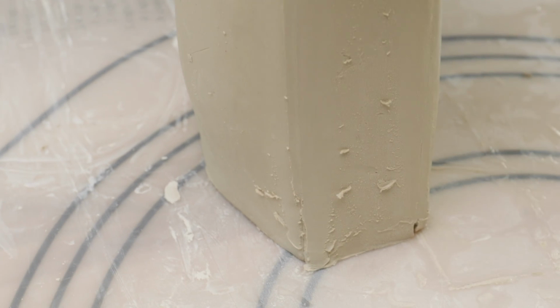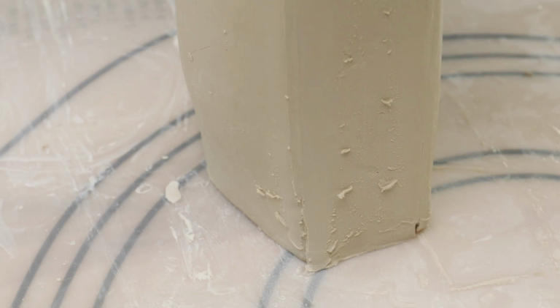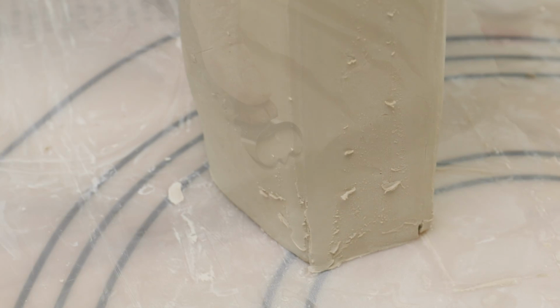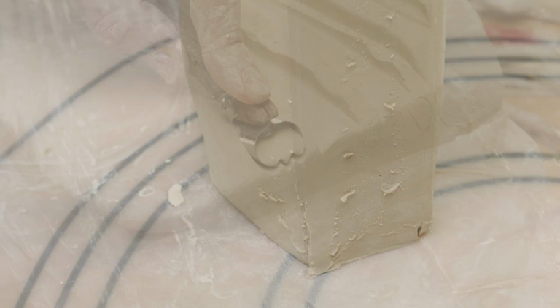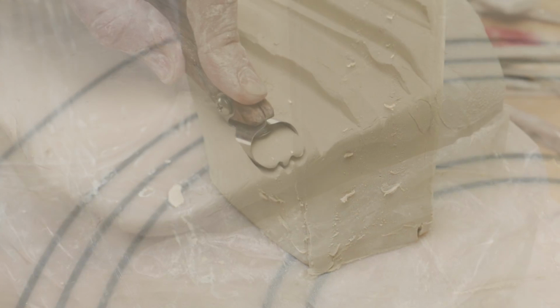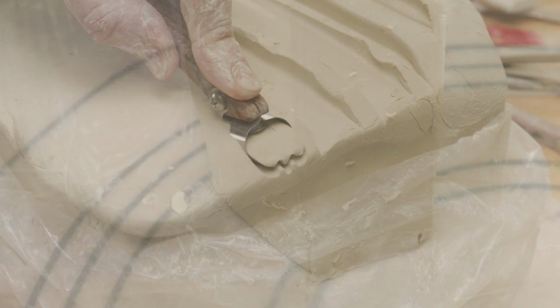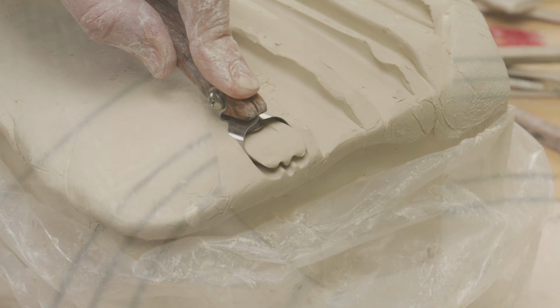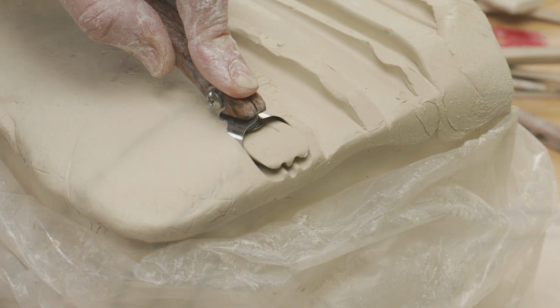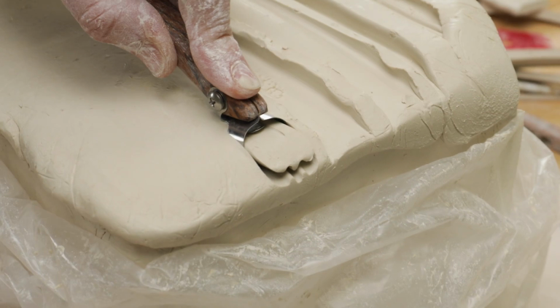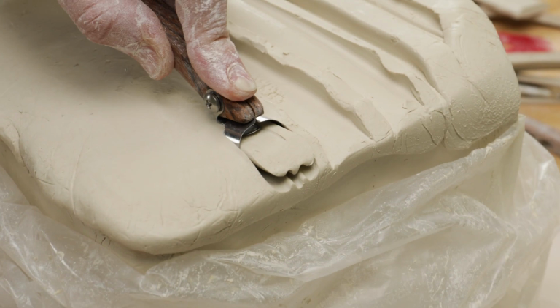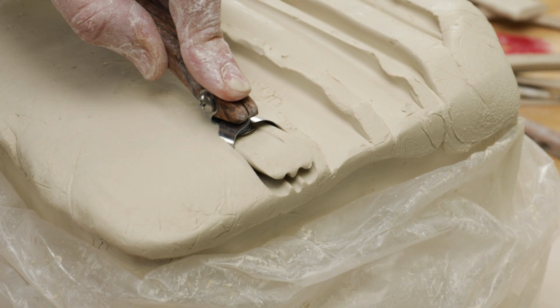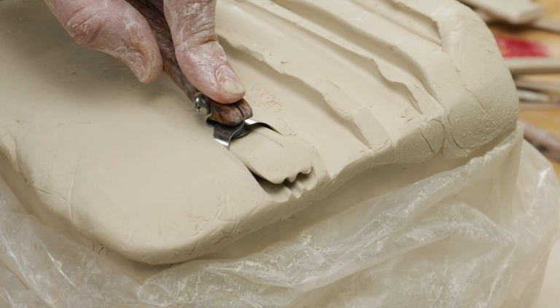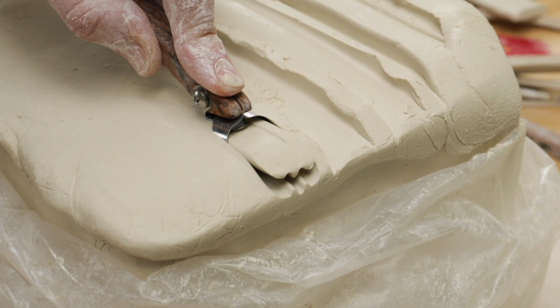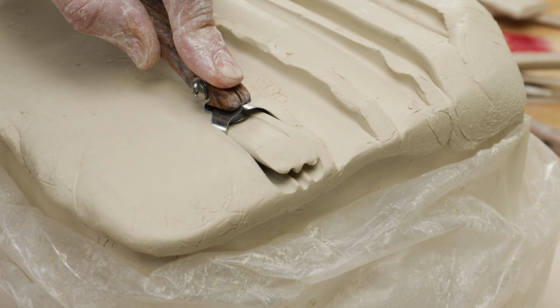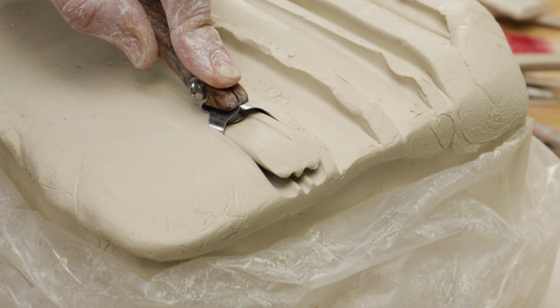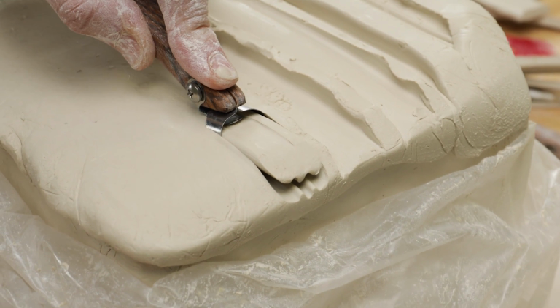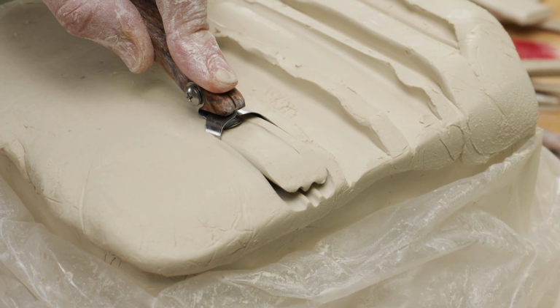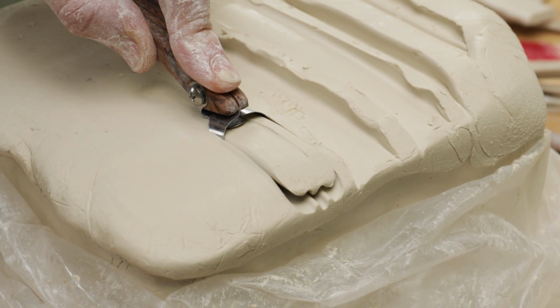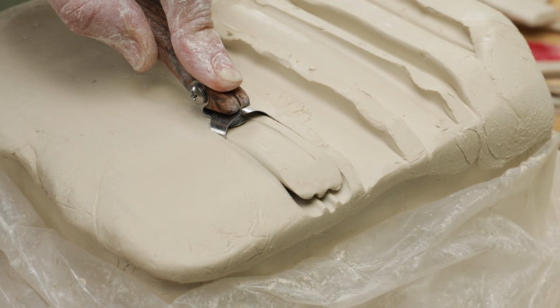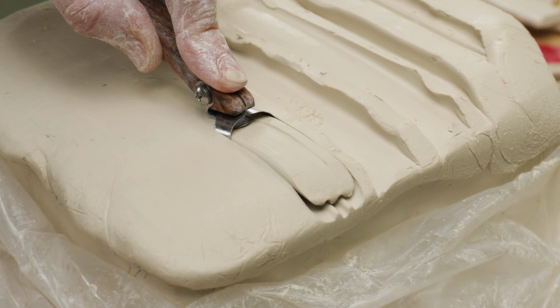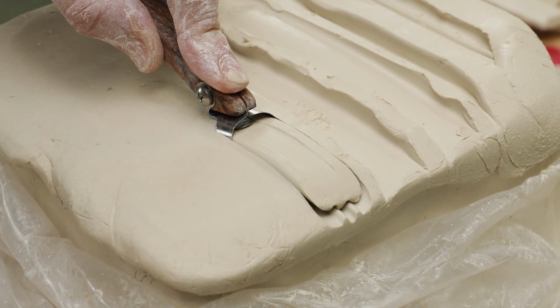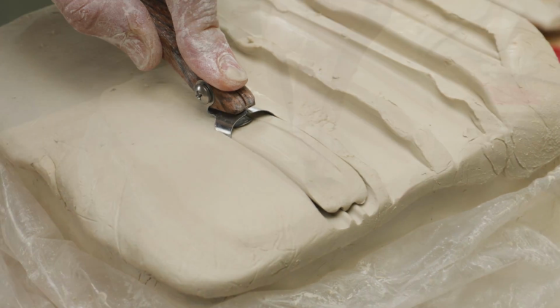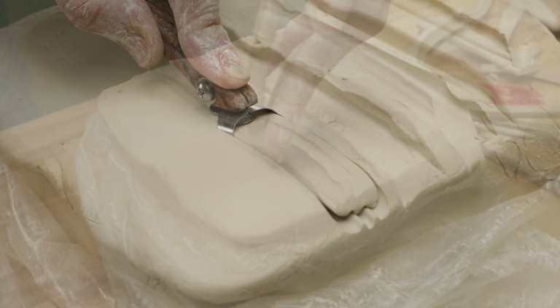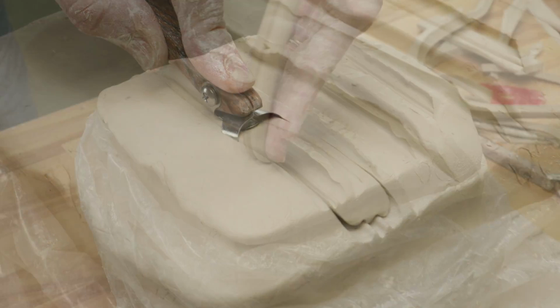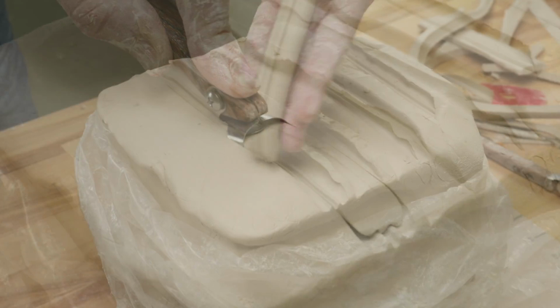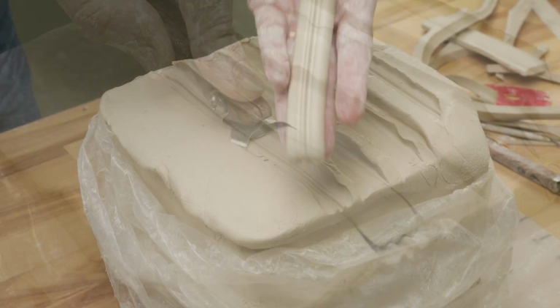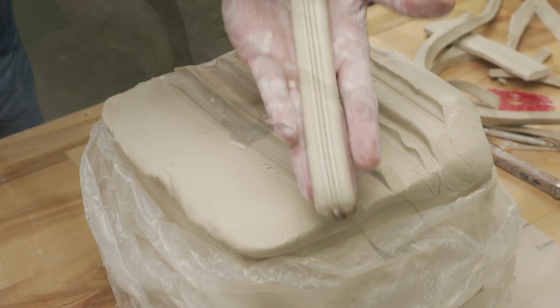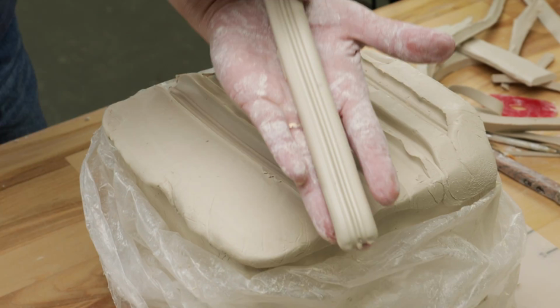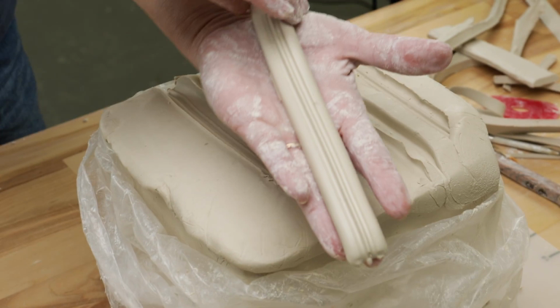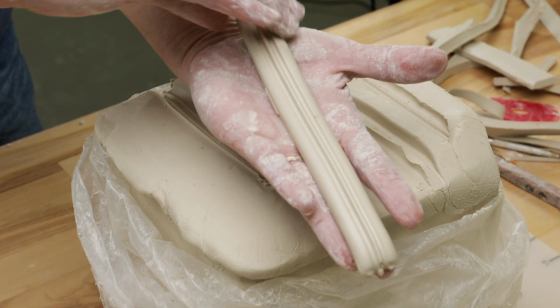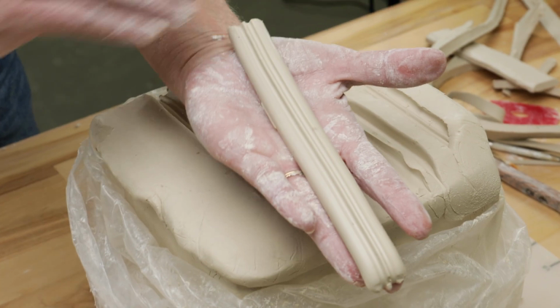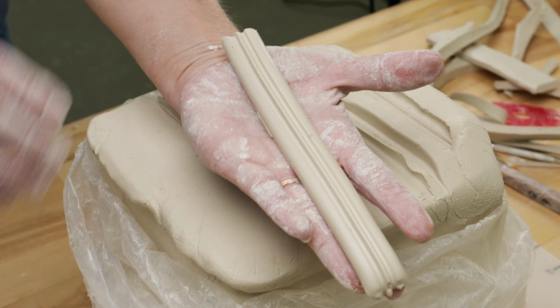I then used the faceted trimmer to cut a strip and bend it around a water bottle top to create a collar for the top of the piece.